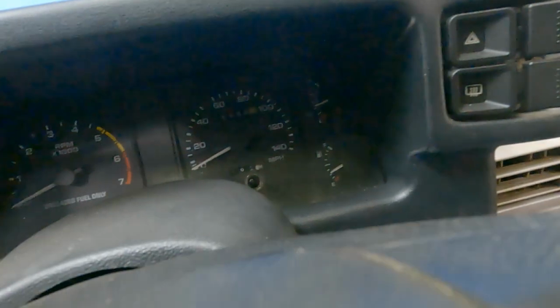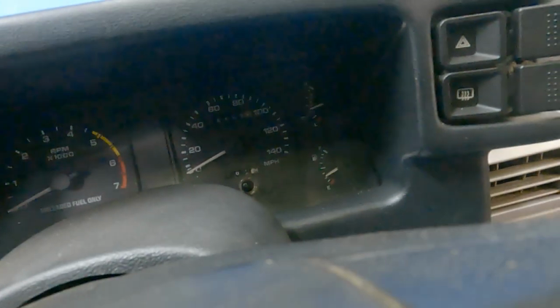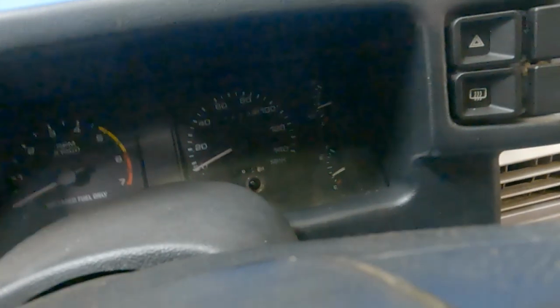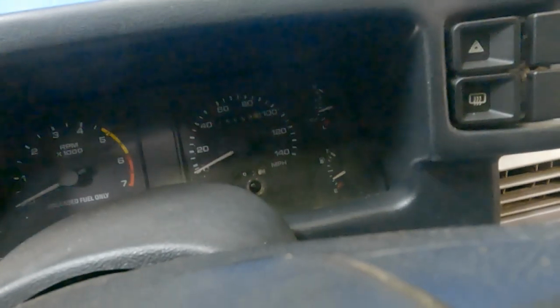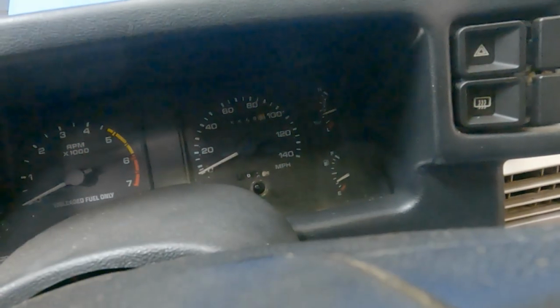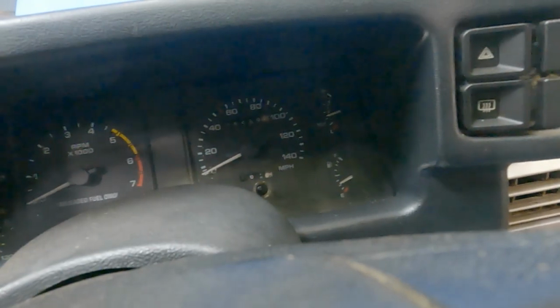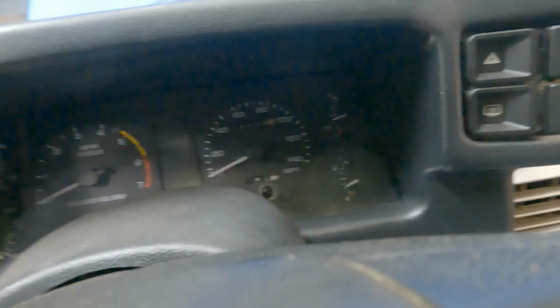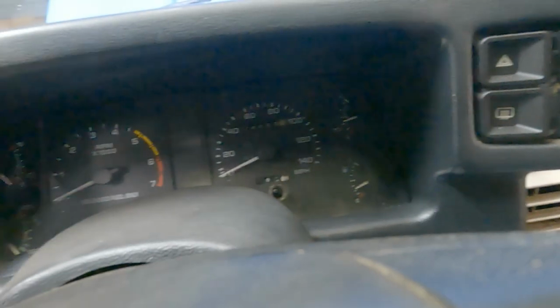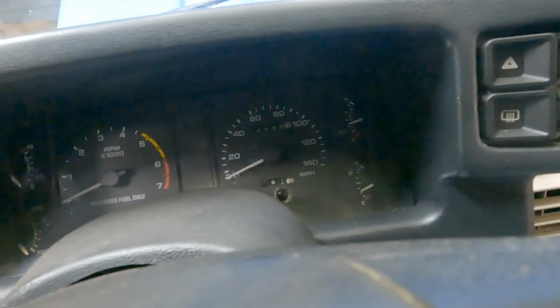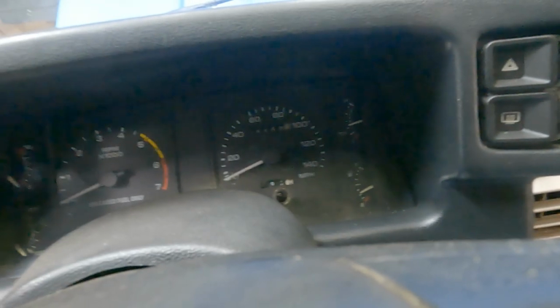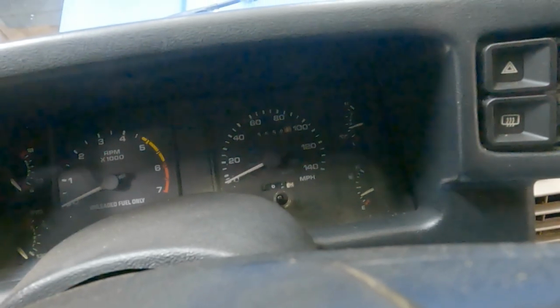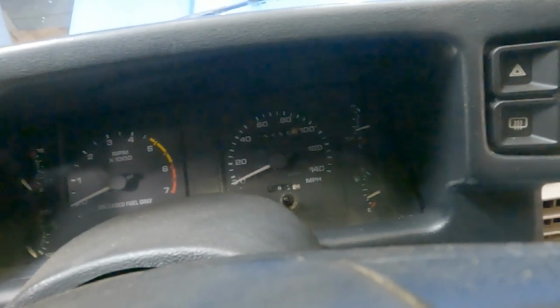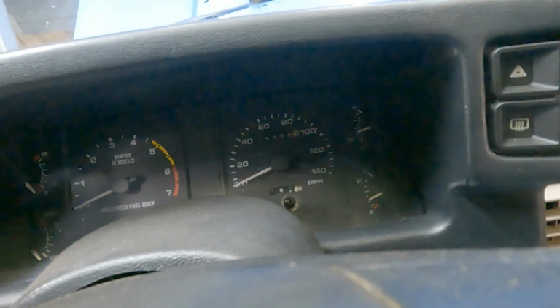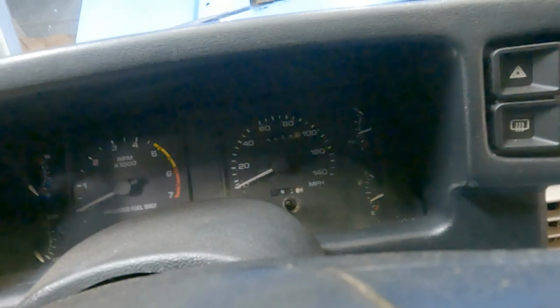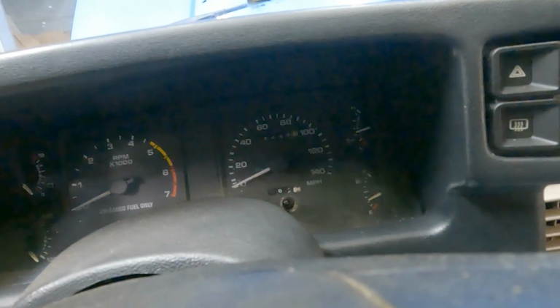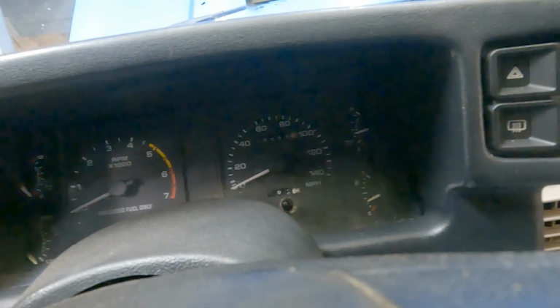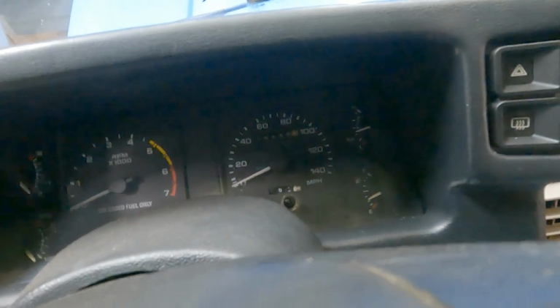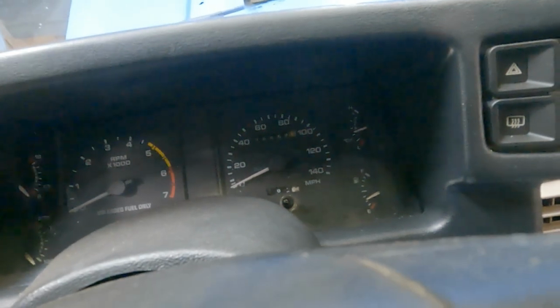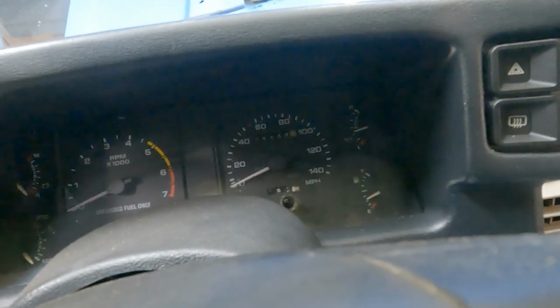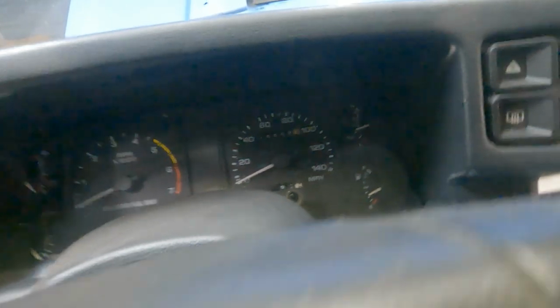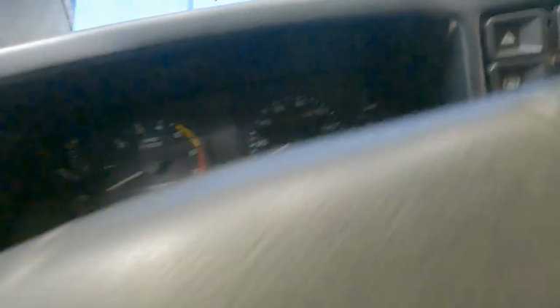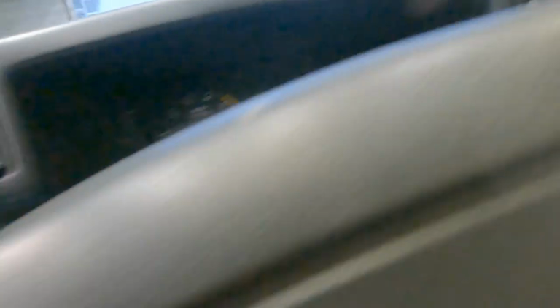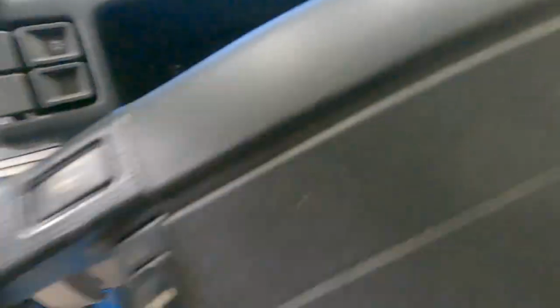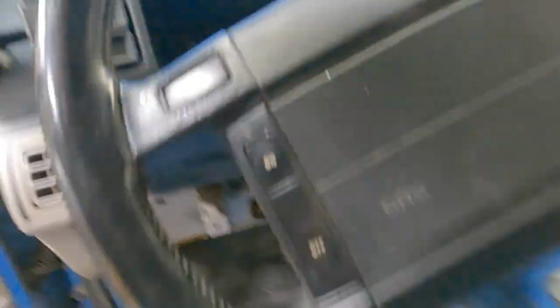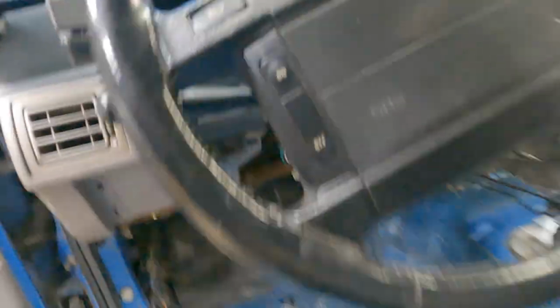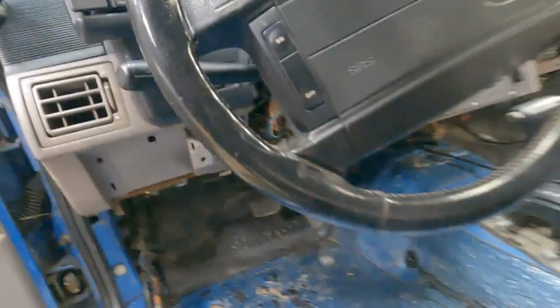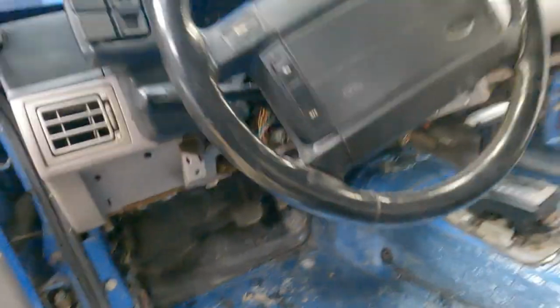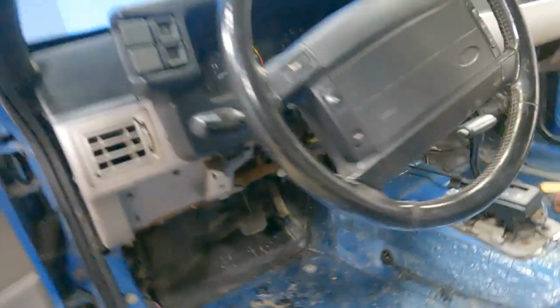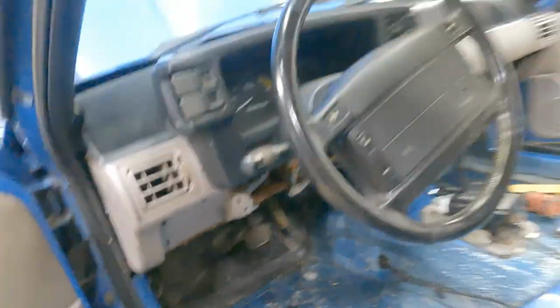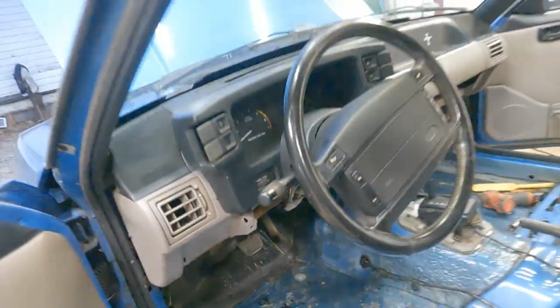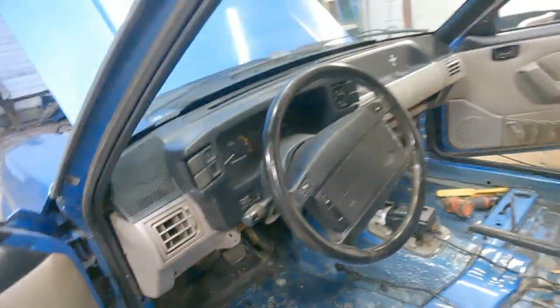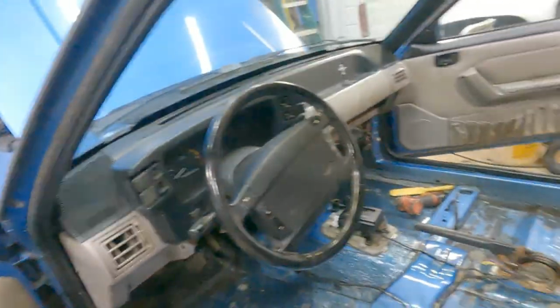The battery's not hooked up or I could turn the headlights on. This car's only got 75,000 miles.